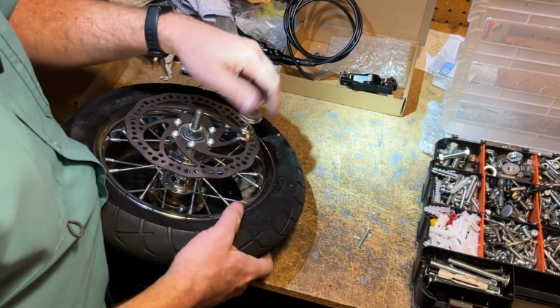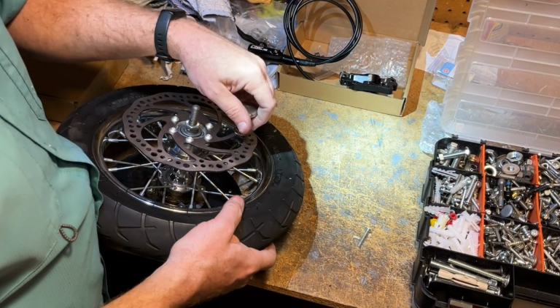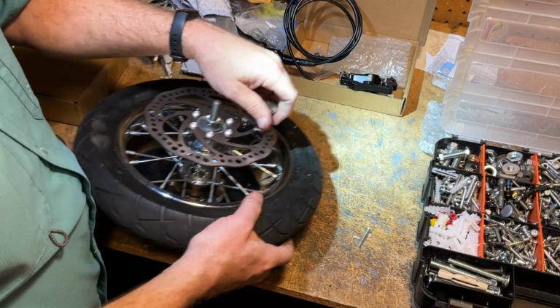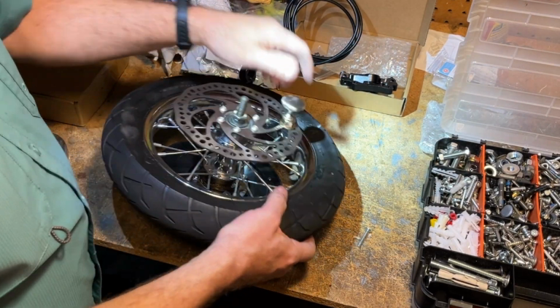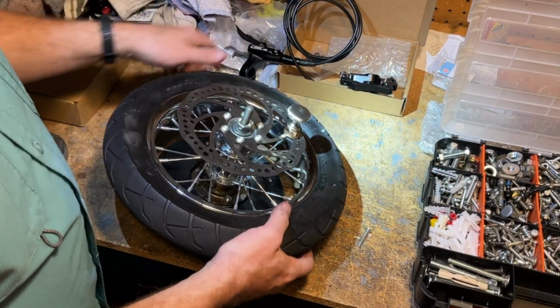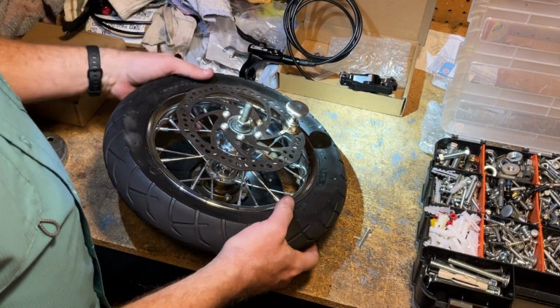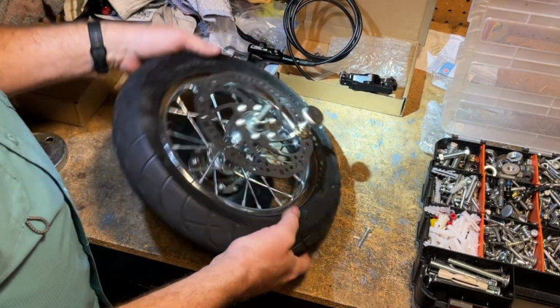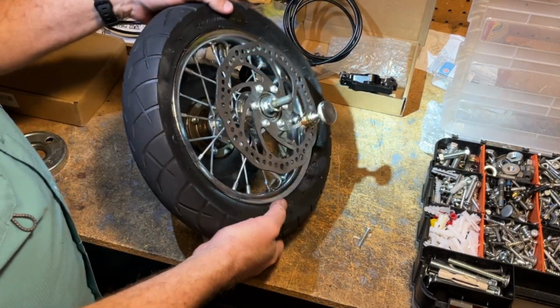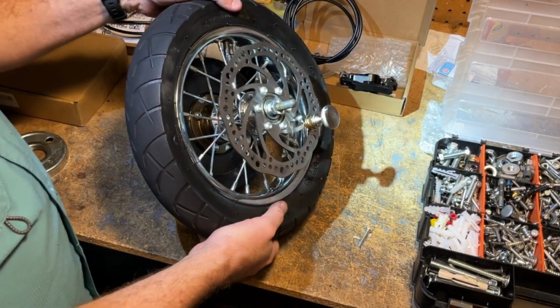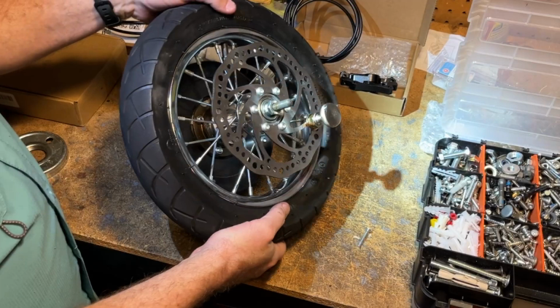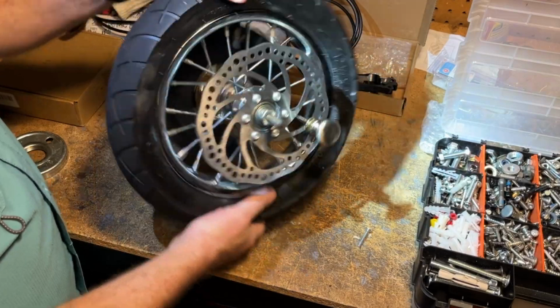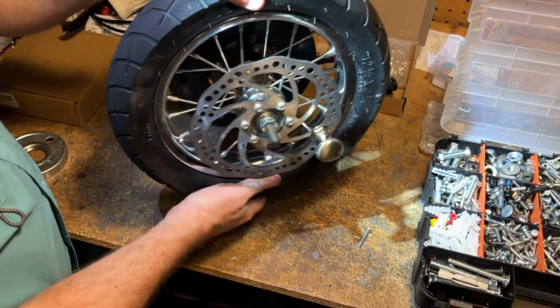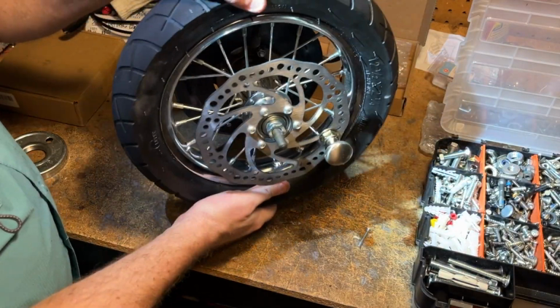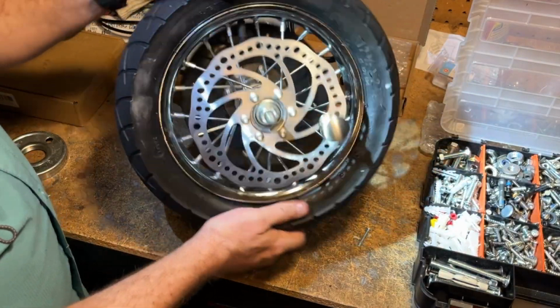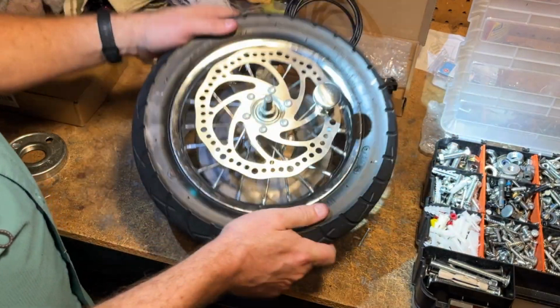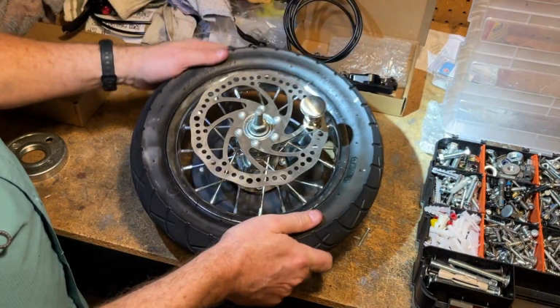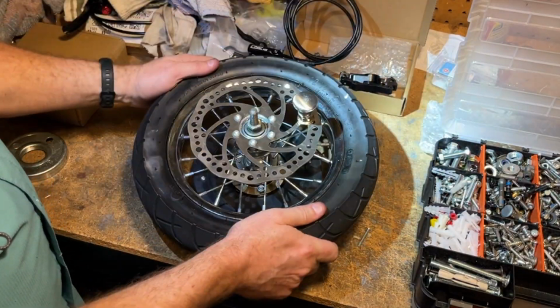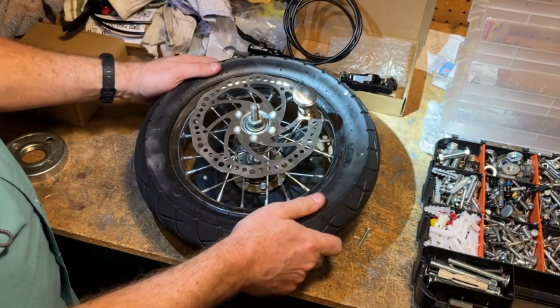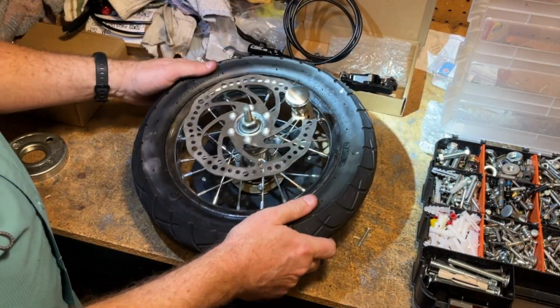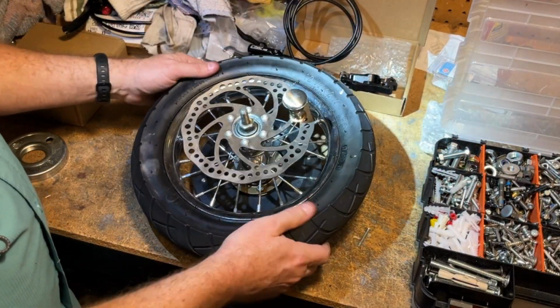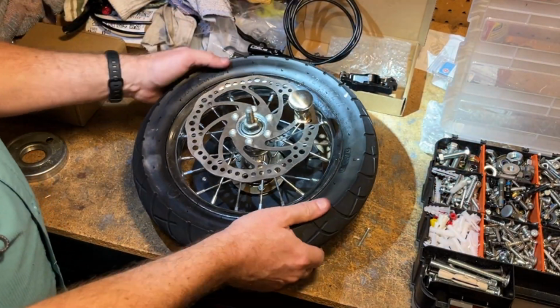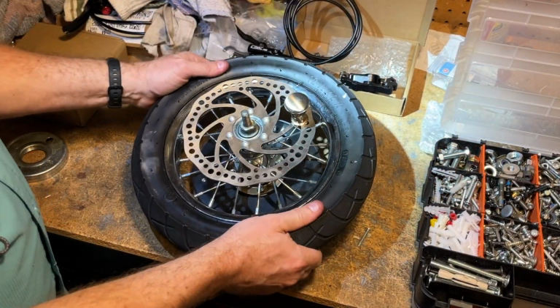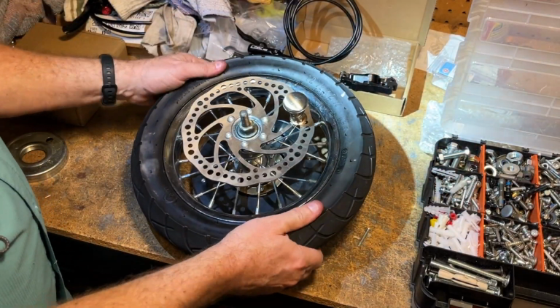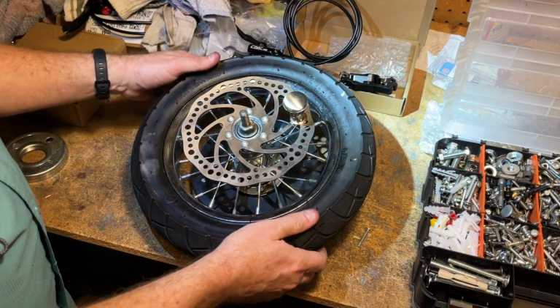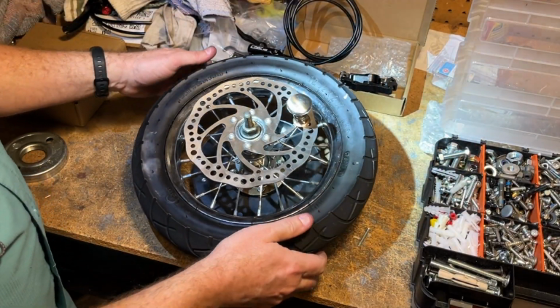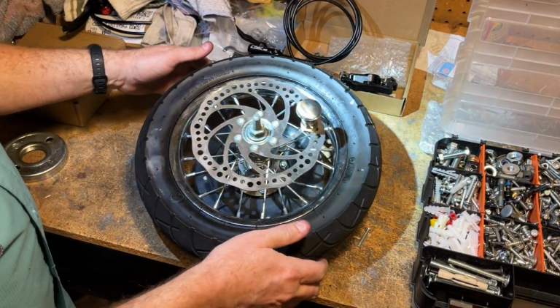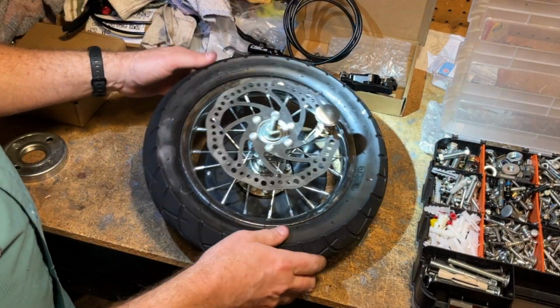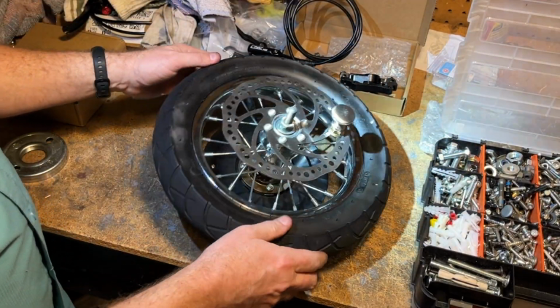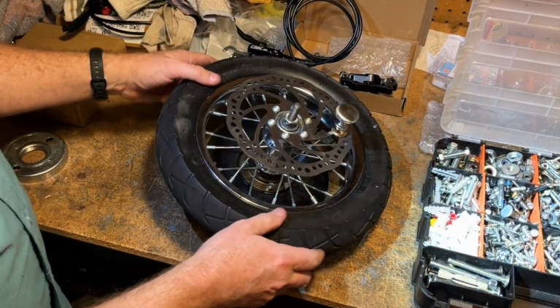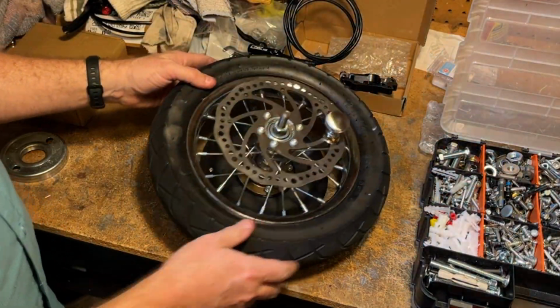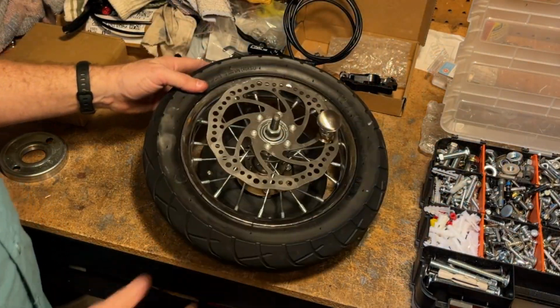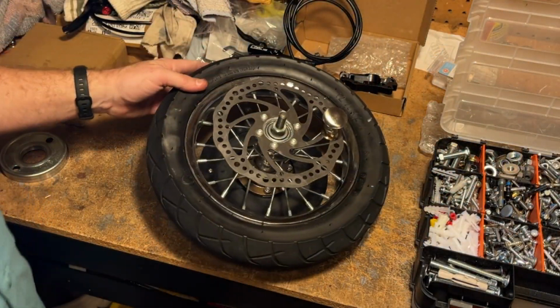I had this leftover handle from a cabinet and I screwed it into one of these holes. Now I can use that to get leverage to tighten this on to the hub. I think that's about as far as it can go. Now it's ready for reinstallation.